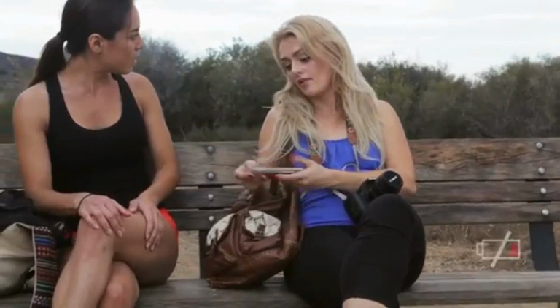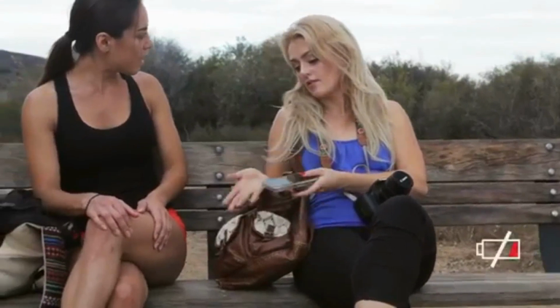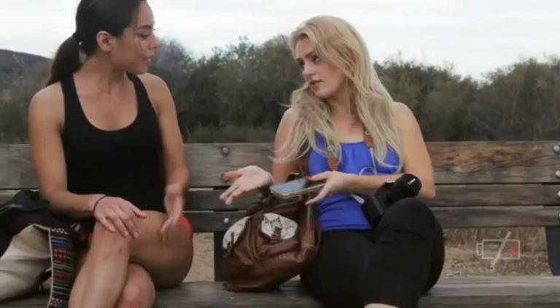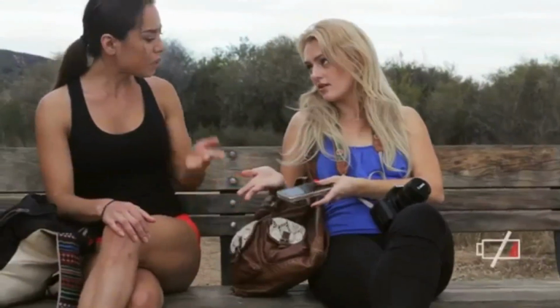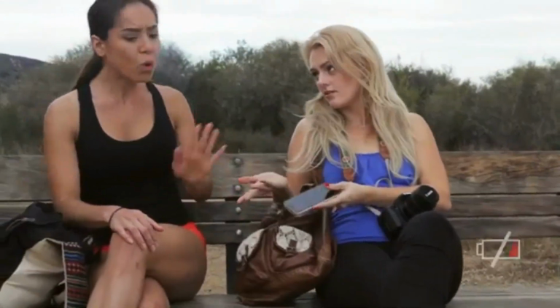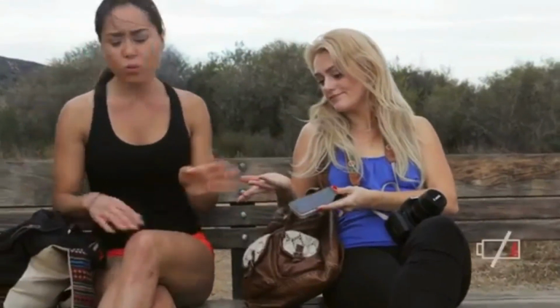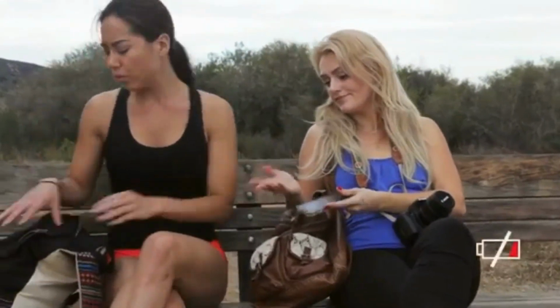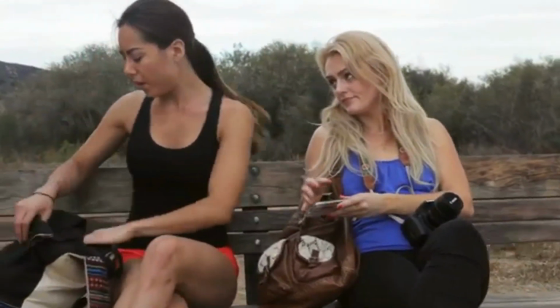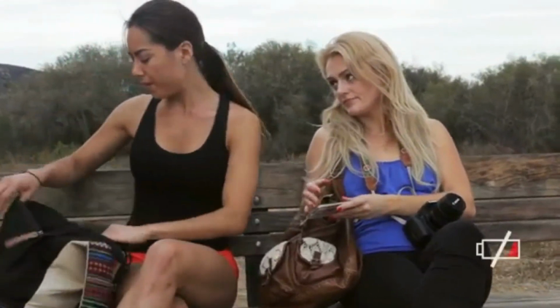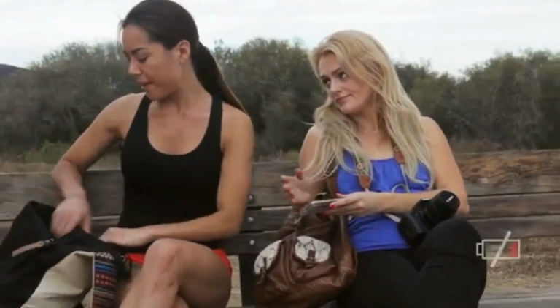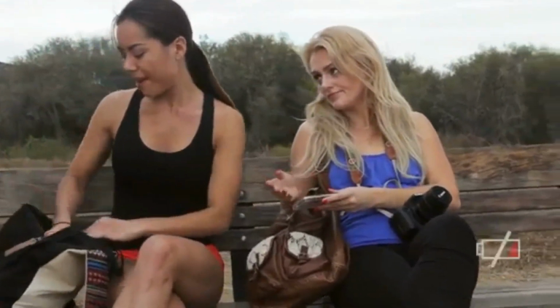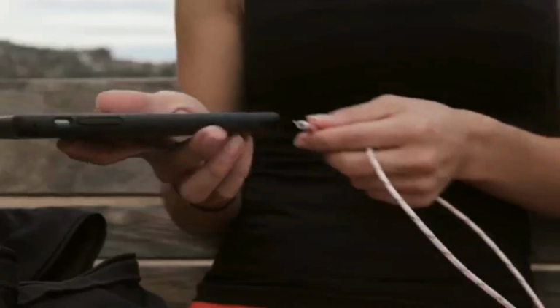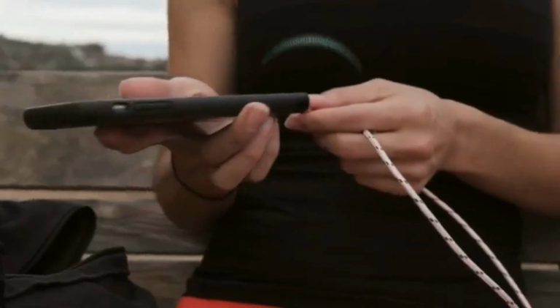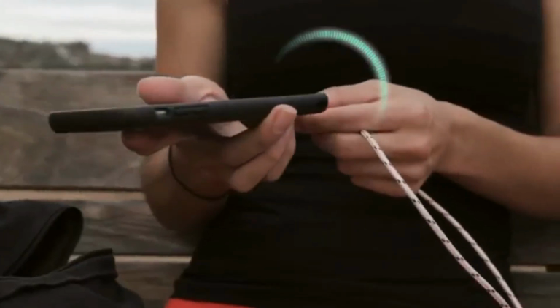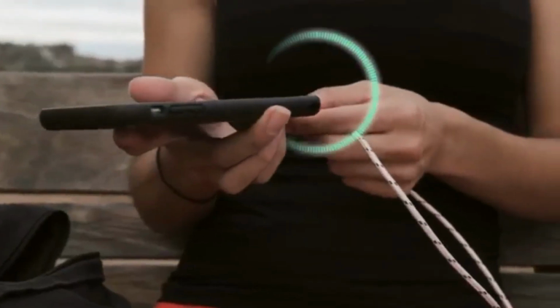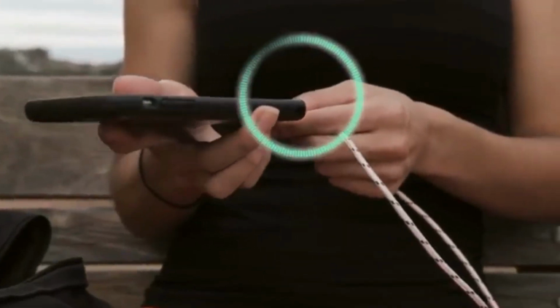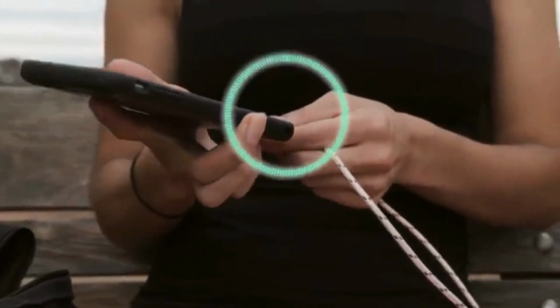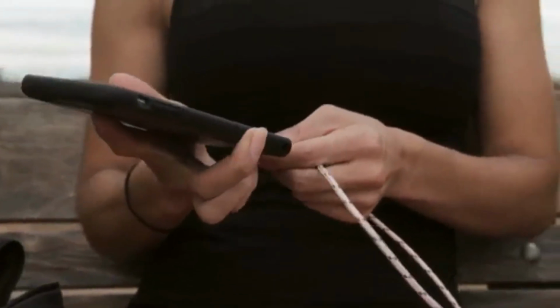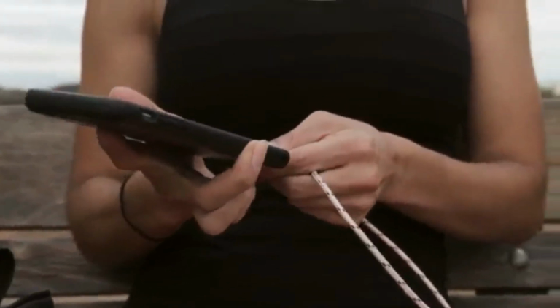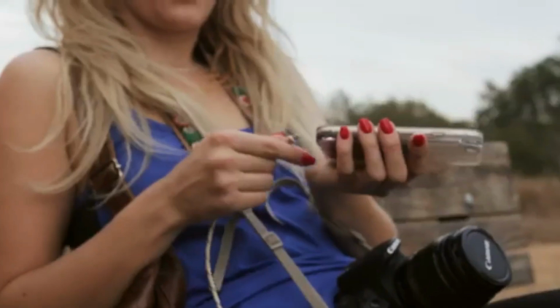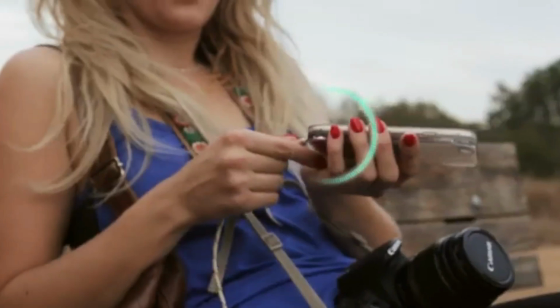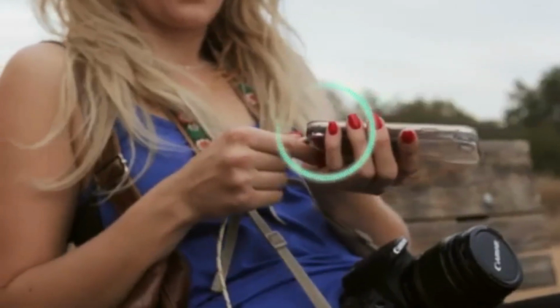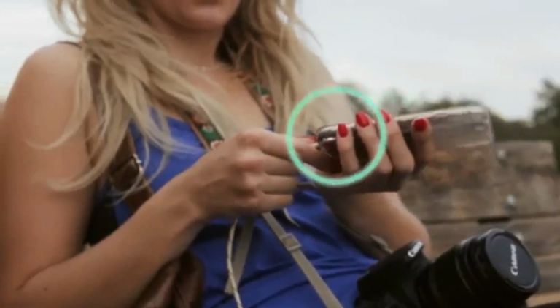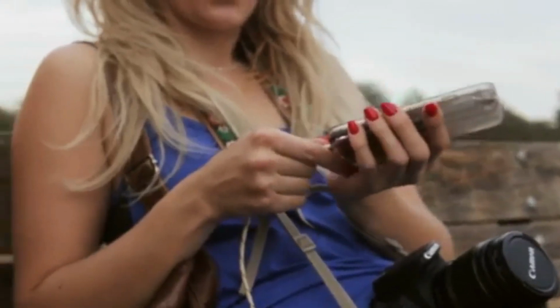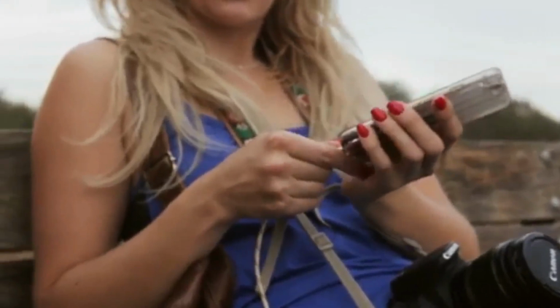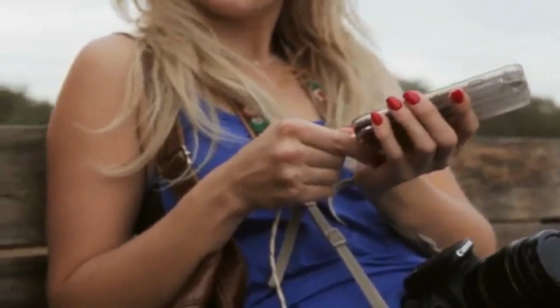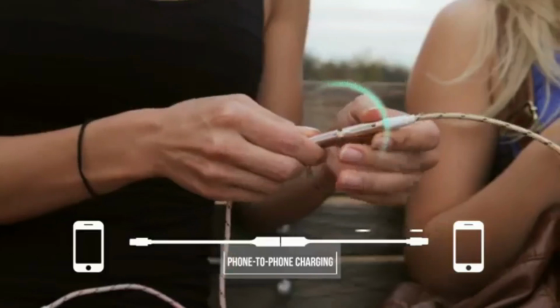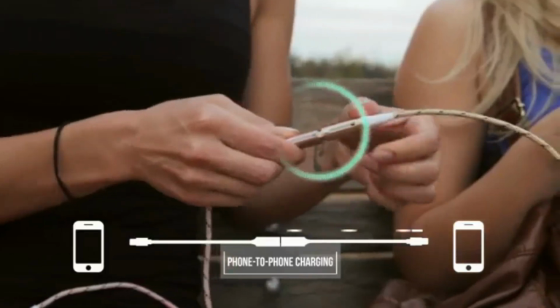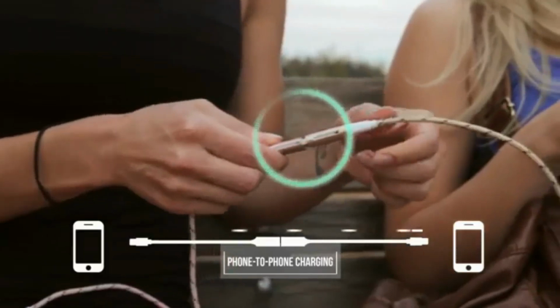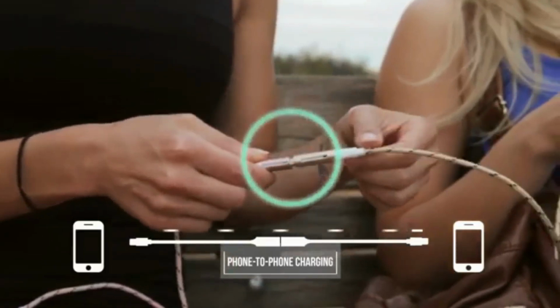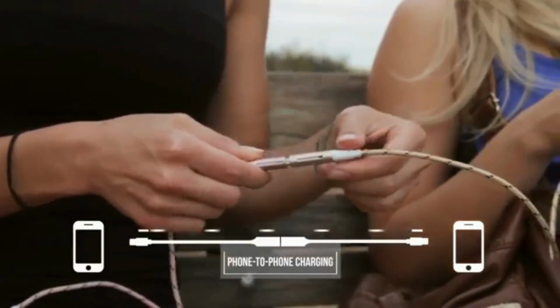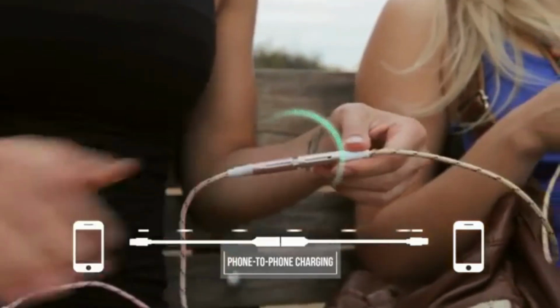Dead battery, no charger? OneCables has you covered with phone-to-phone charging.